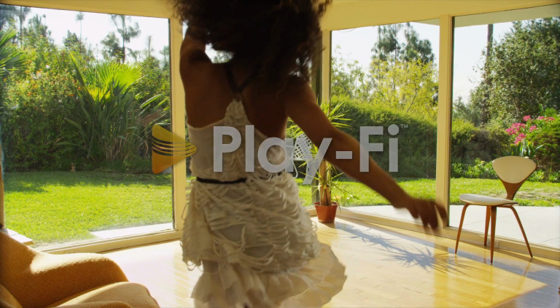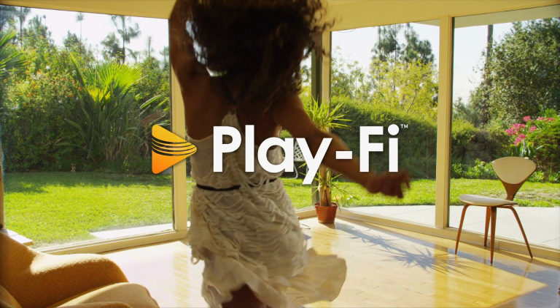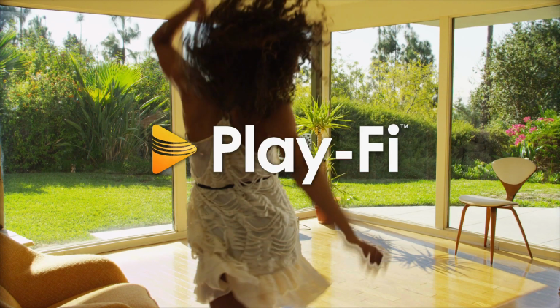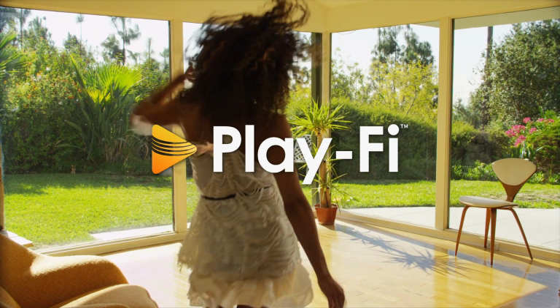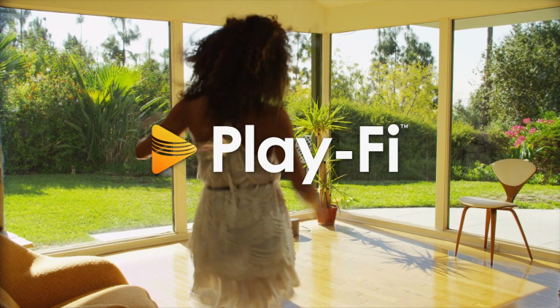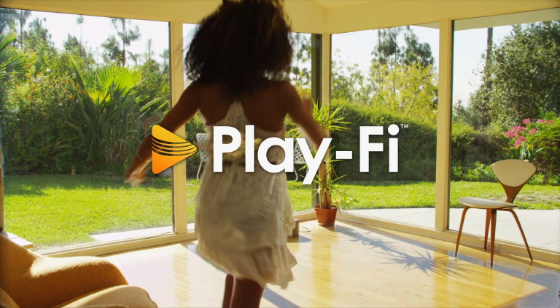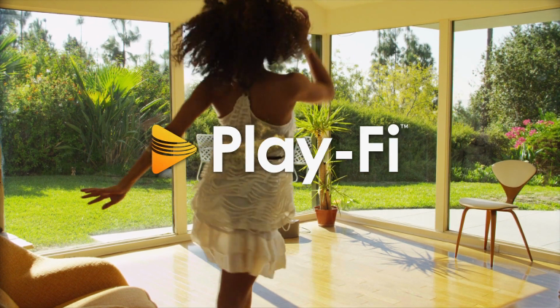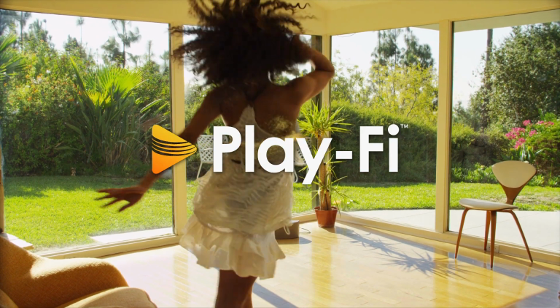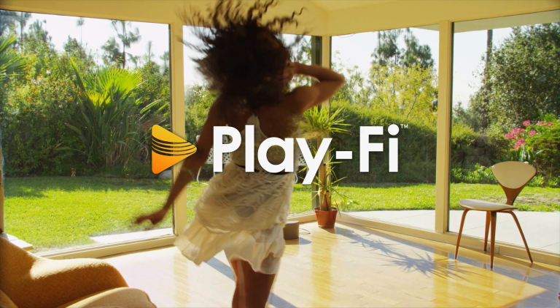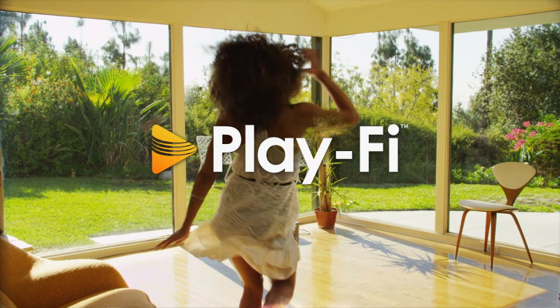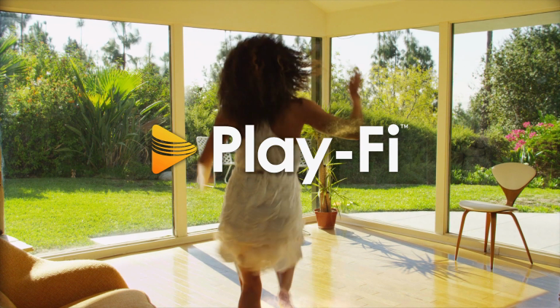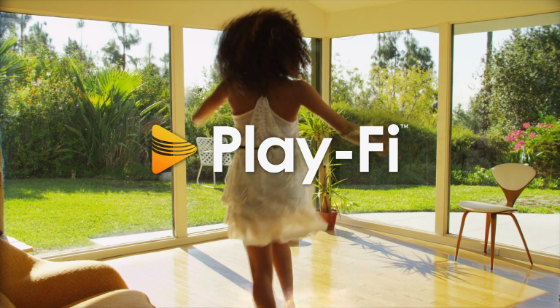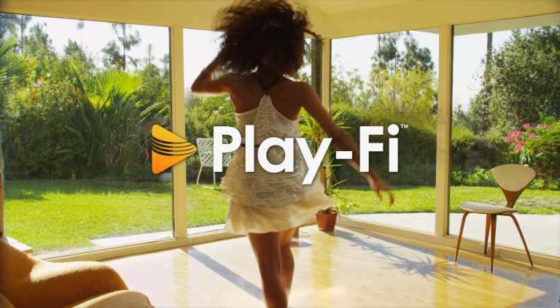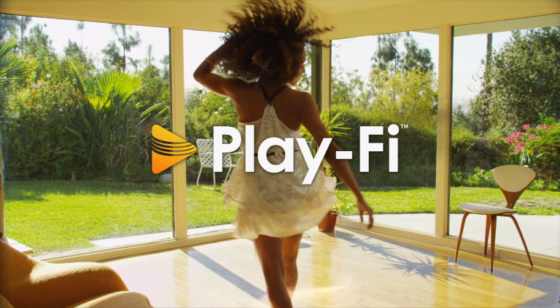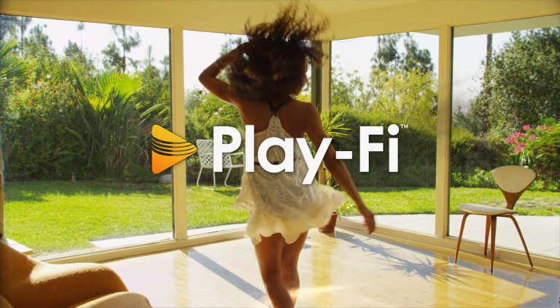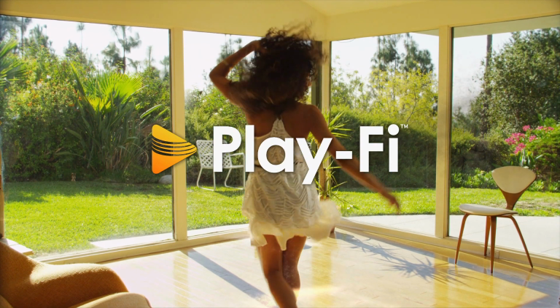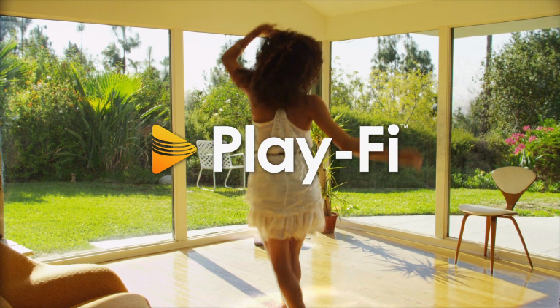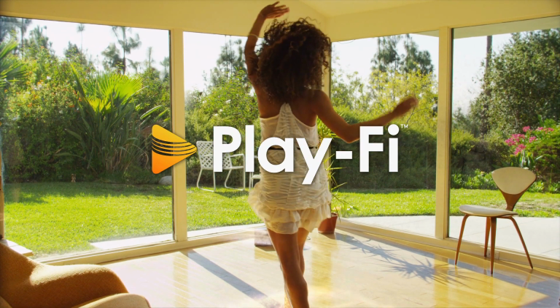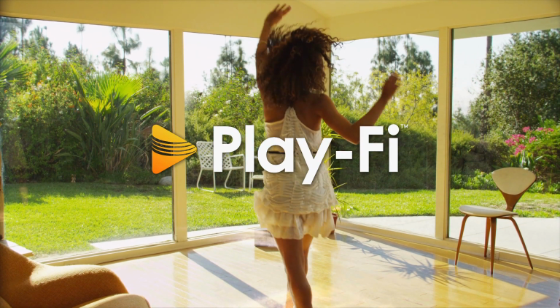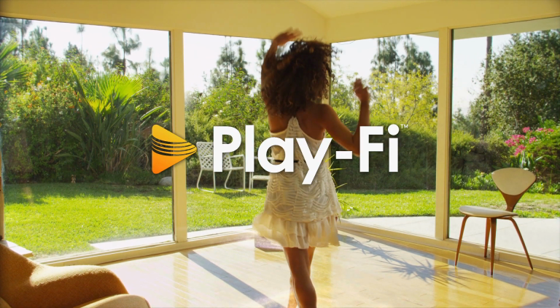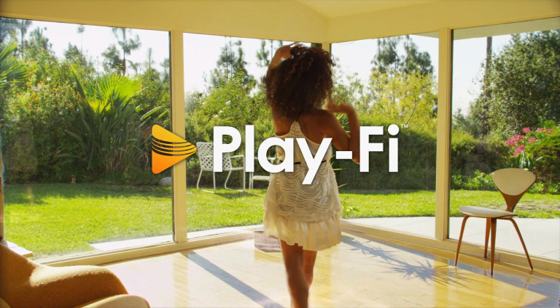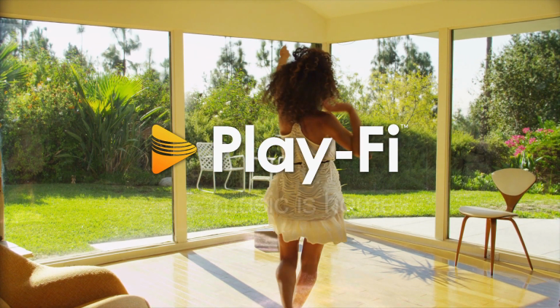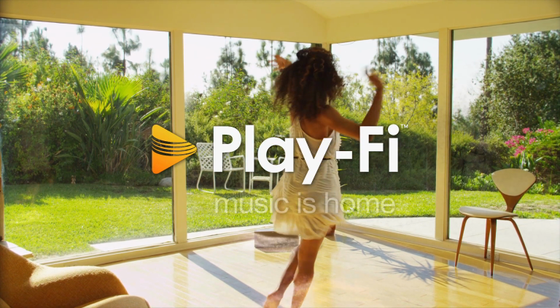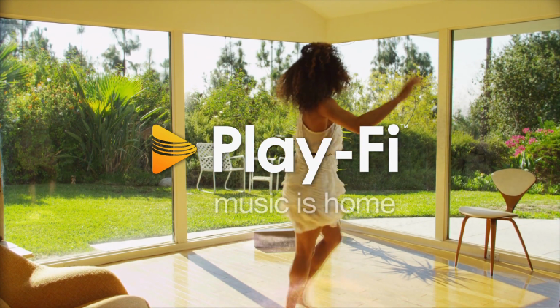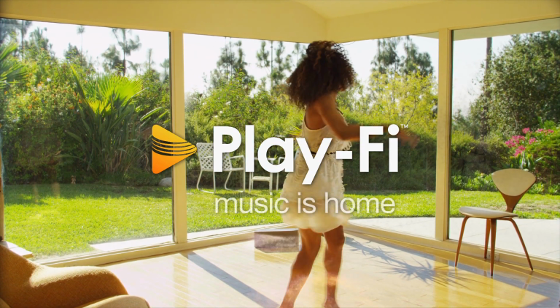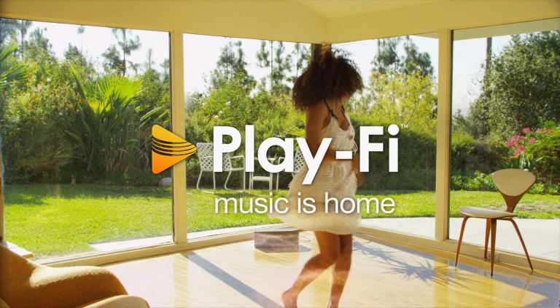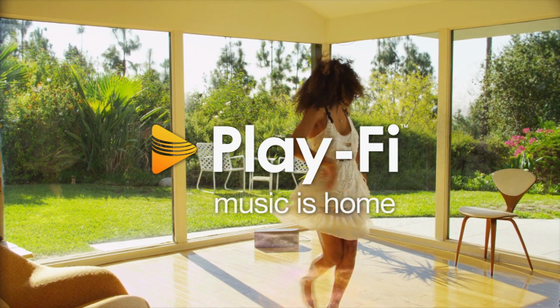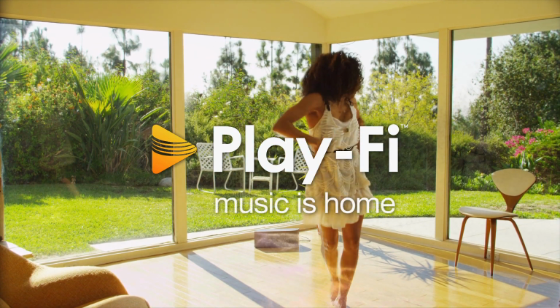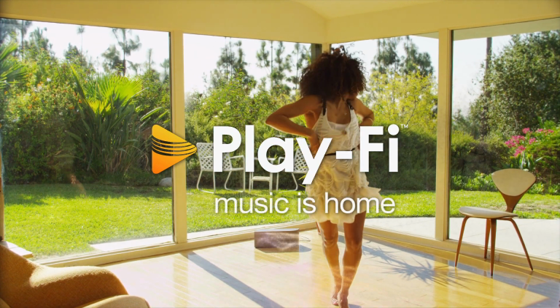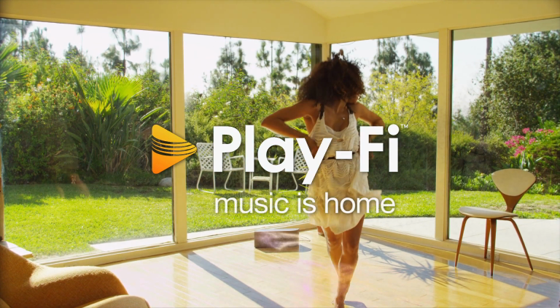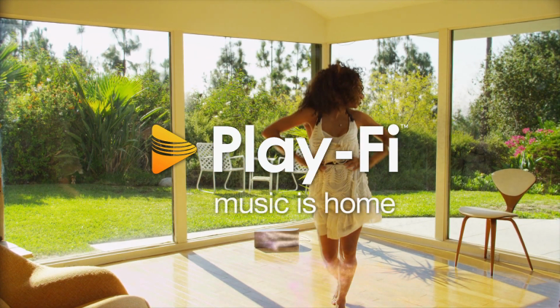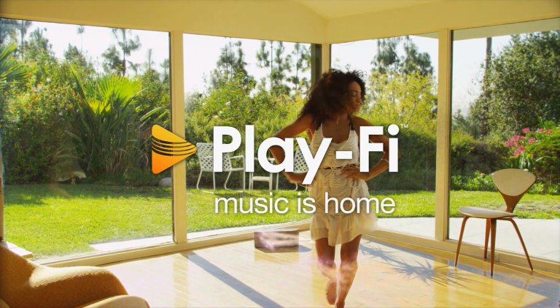With Play-Fi, the music never has to stop. With Play-Fi, music is home.